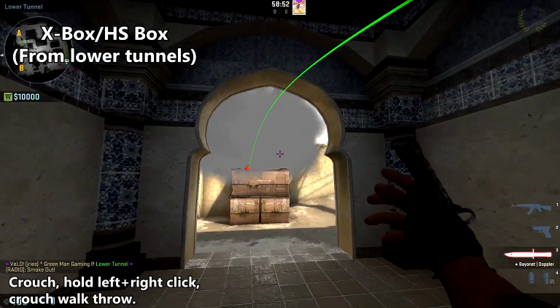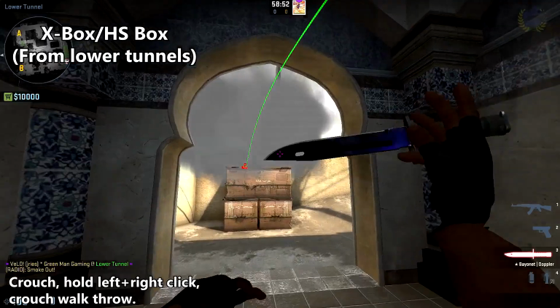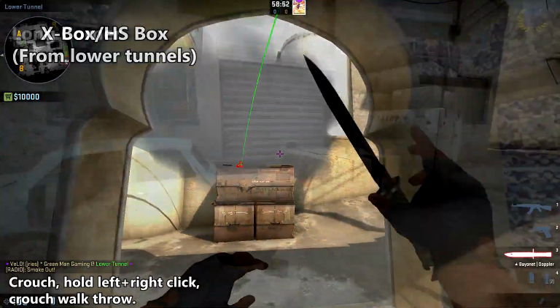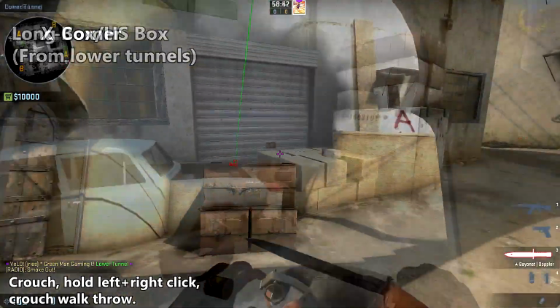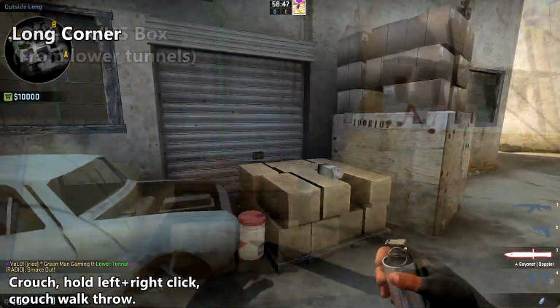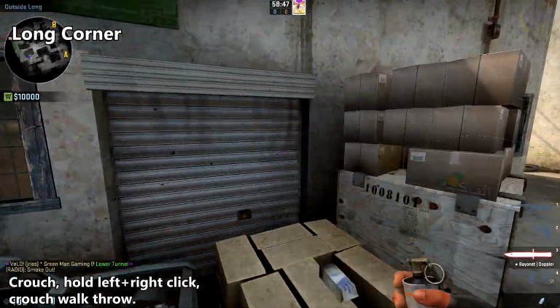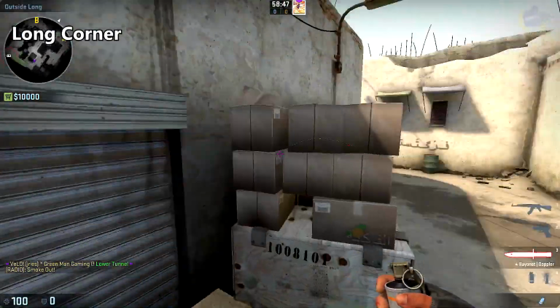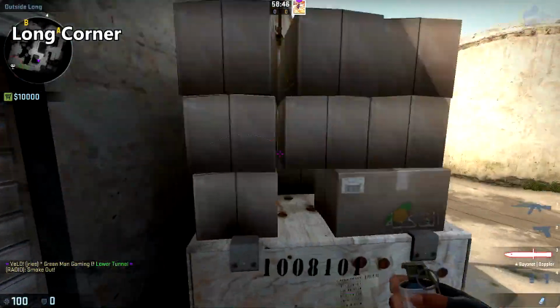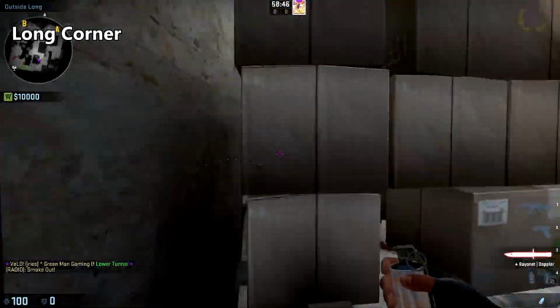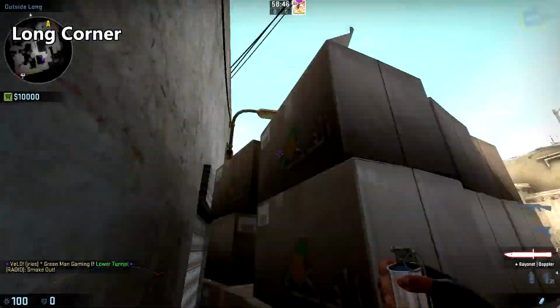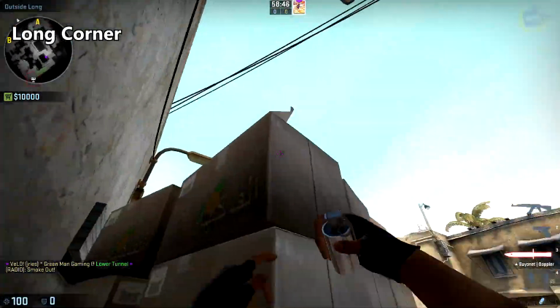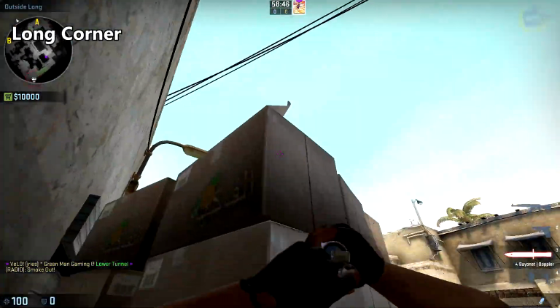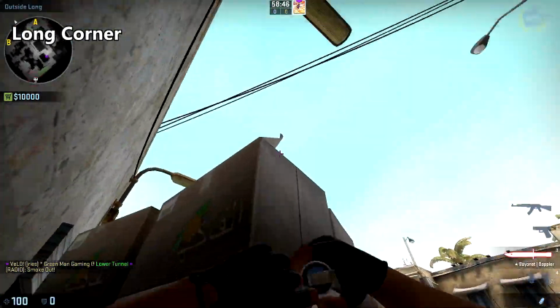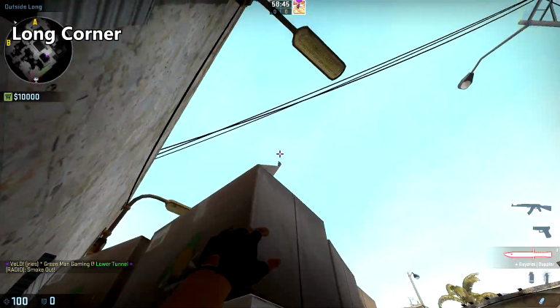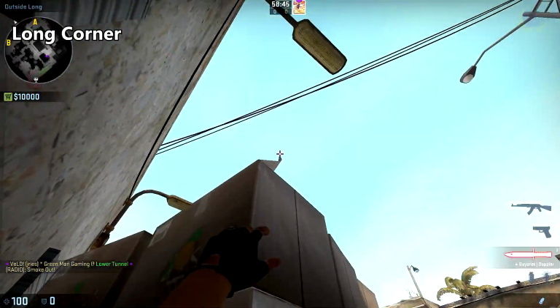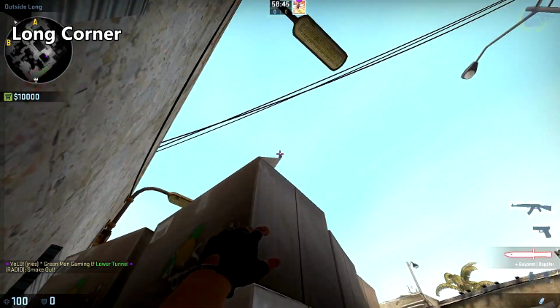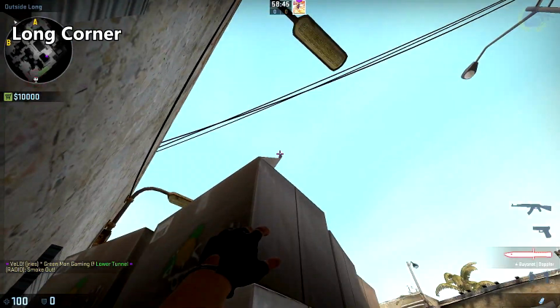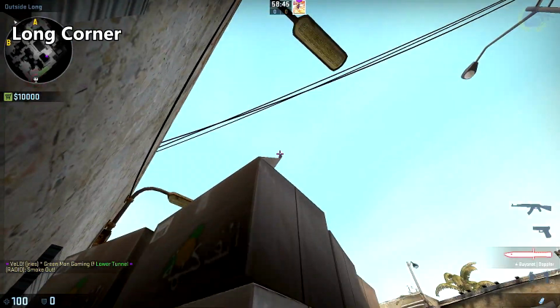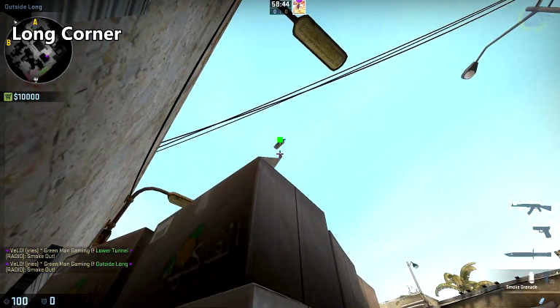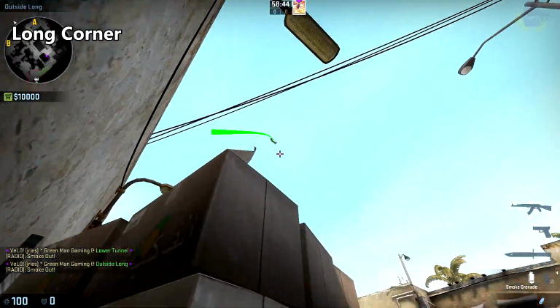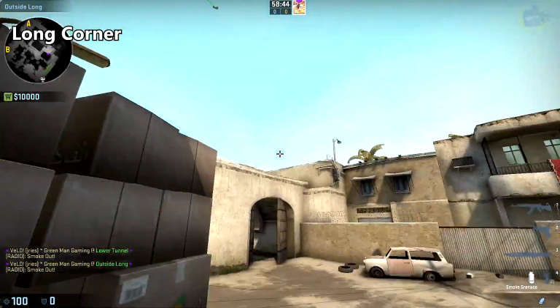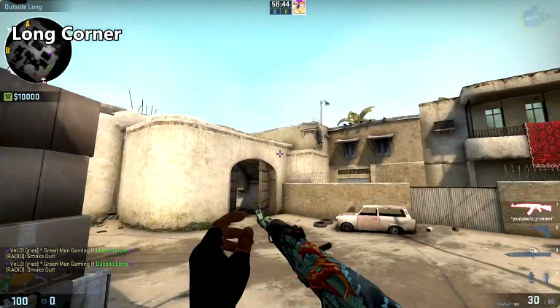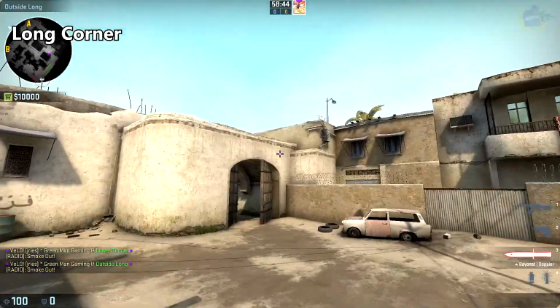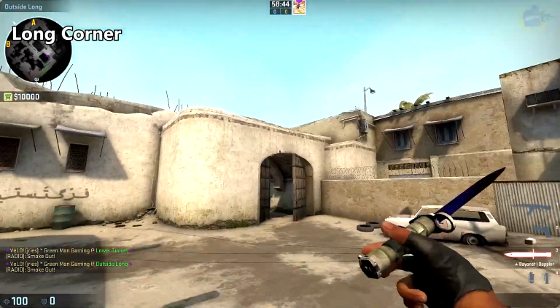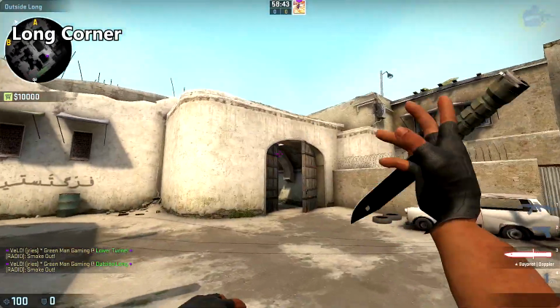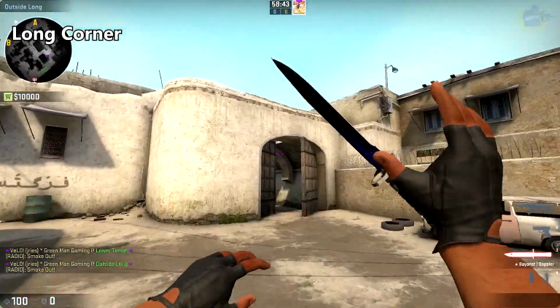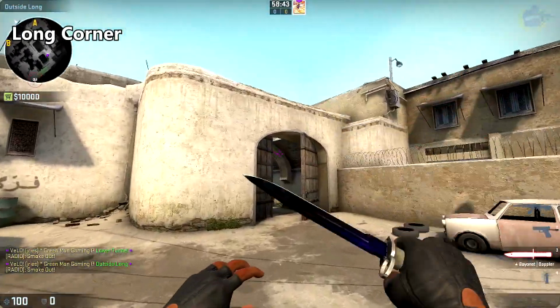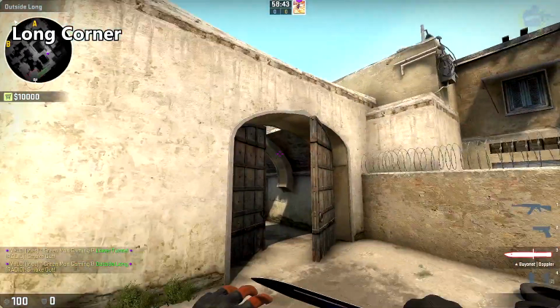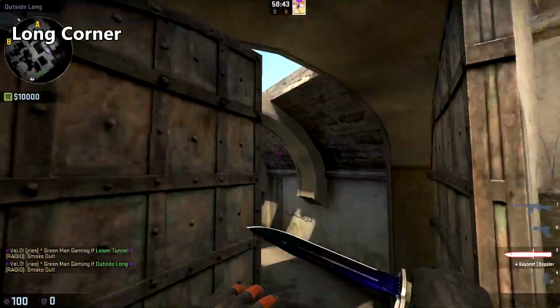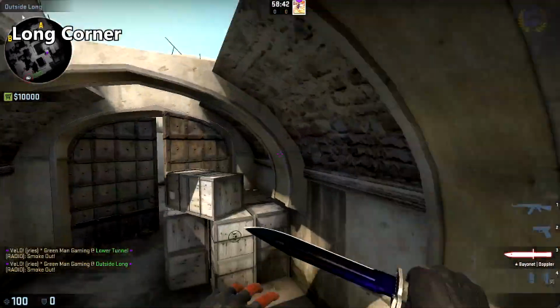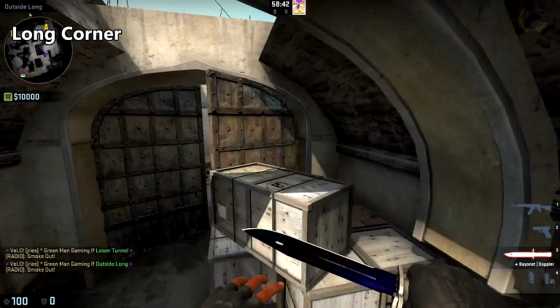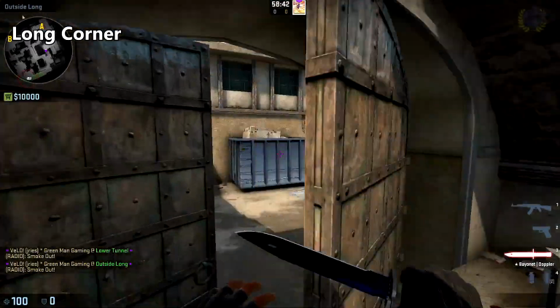To smoke off the long corner, come up to the corner of the boxes here, aim at this fold in the top box, and throw.